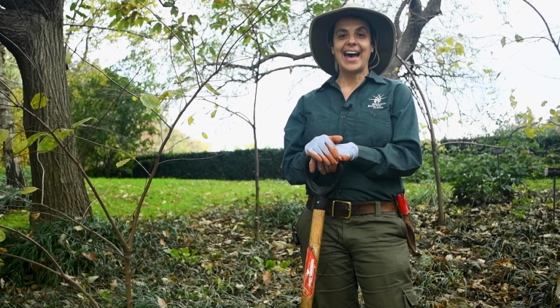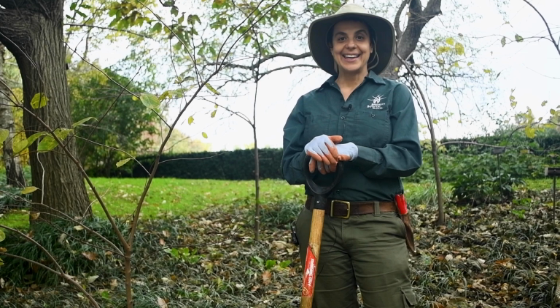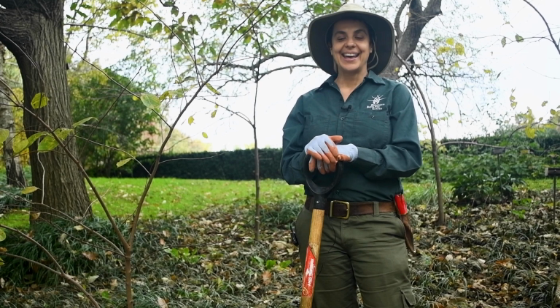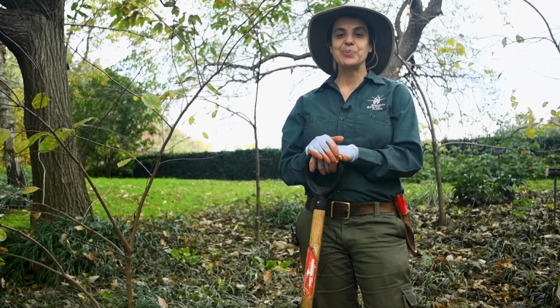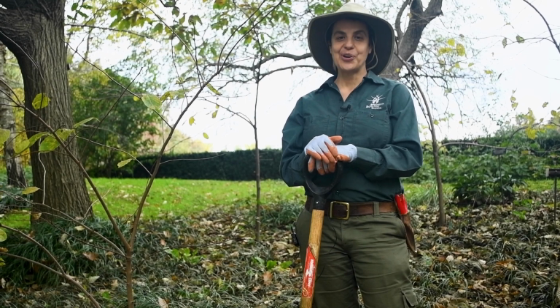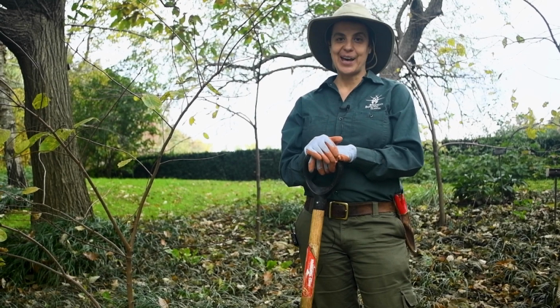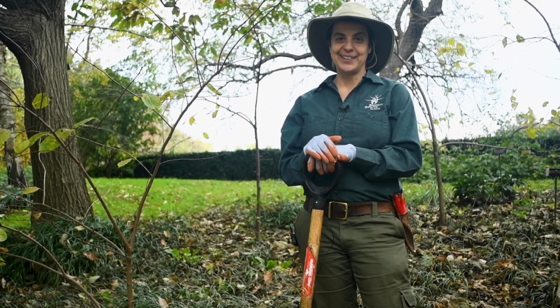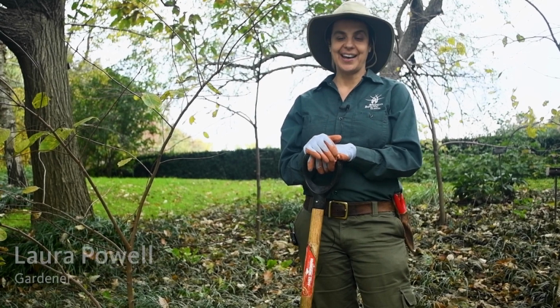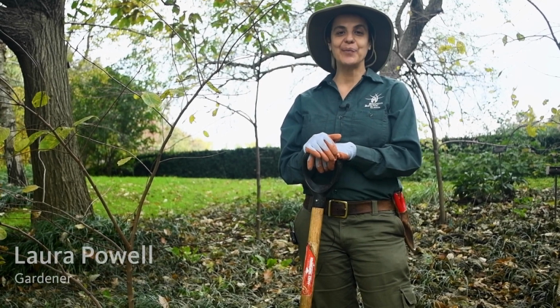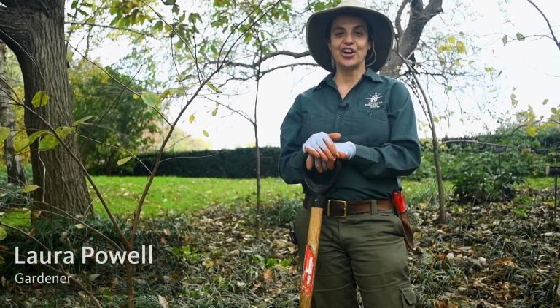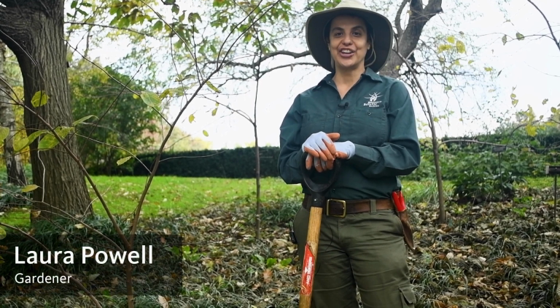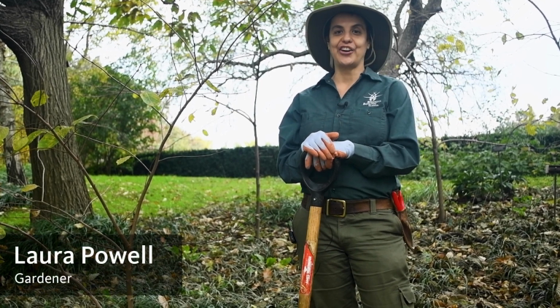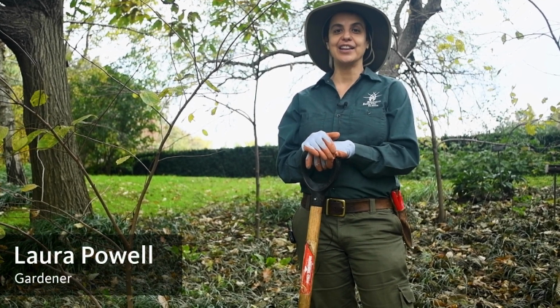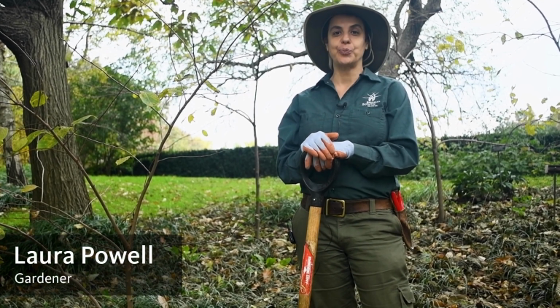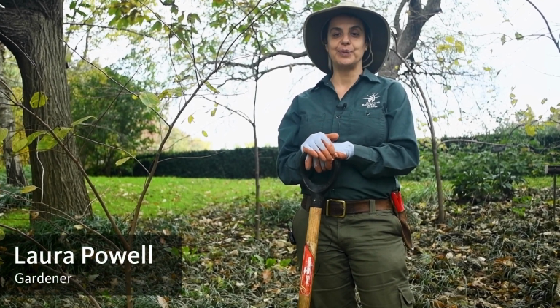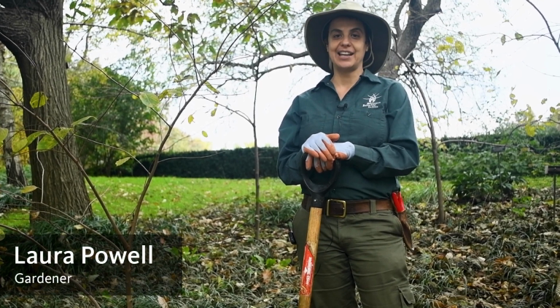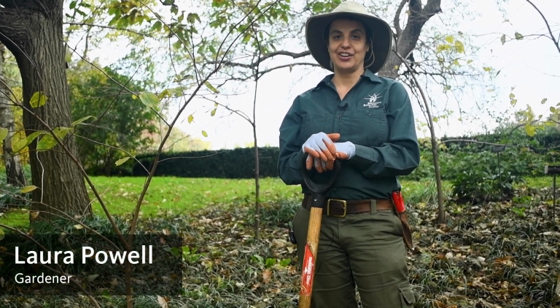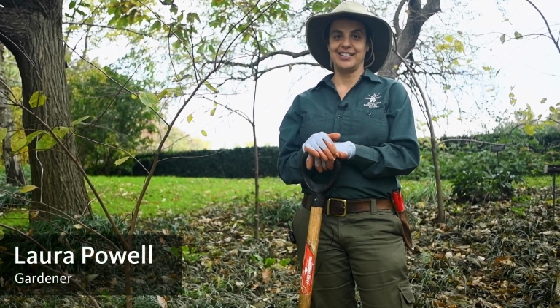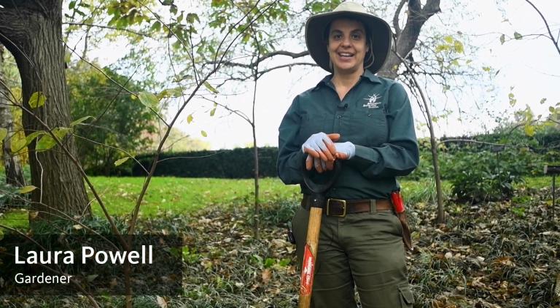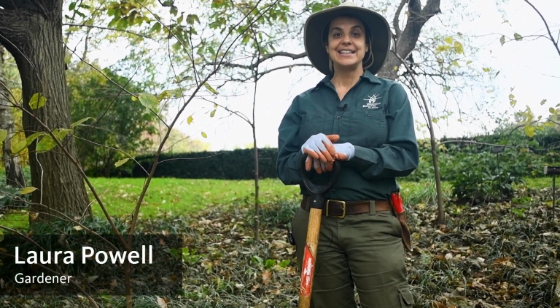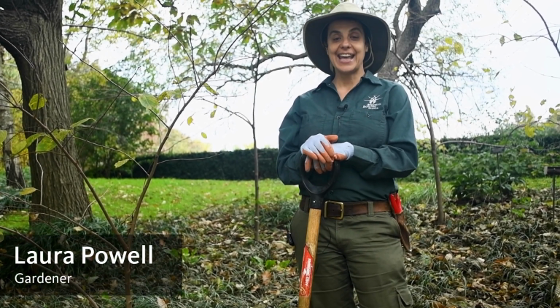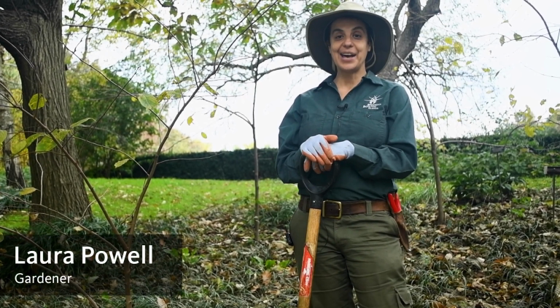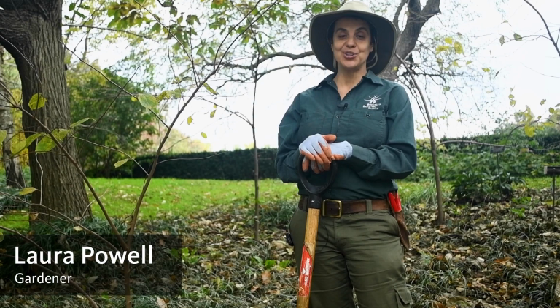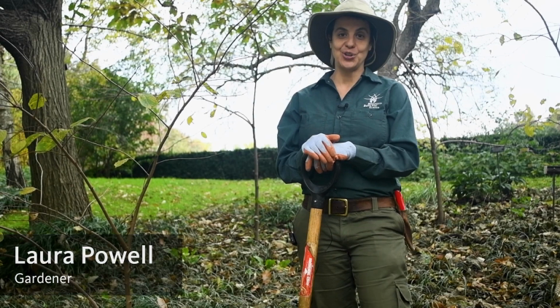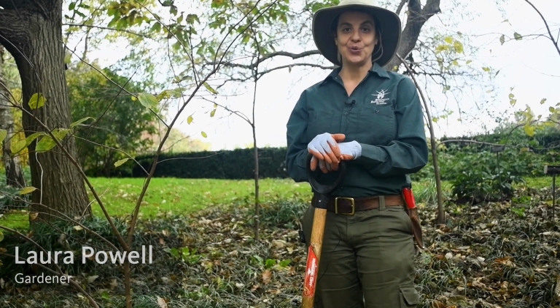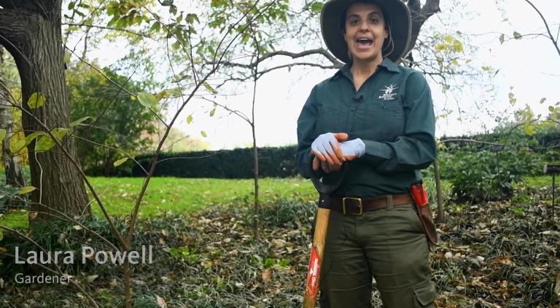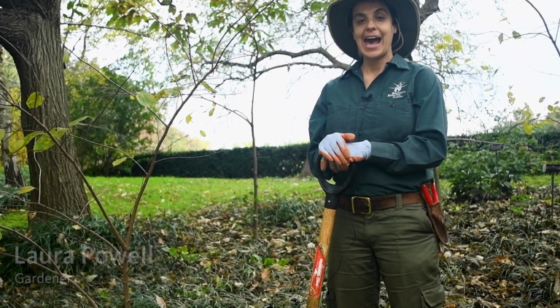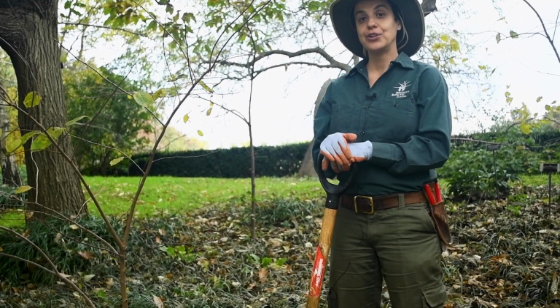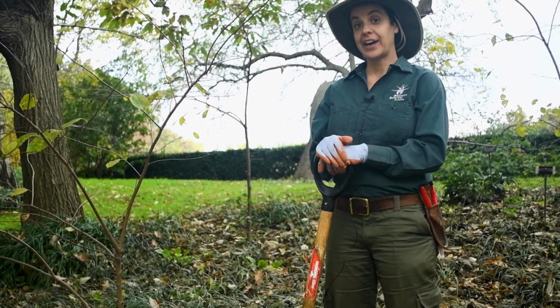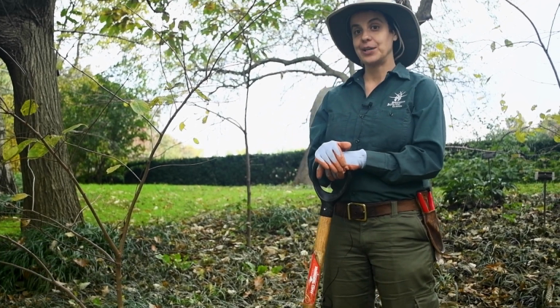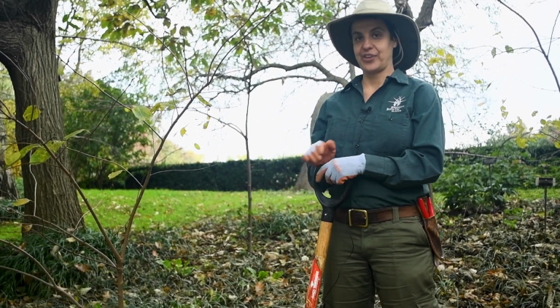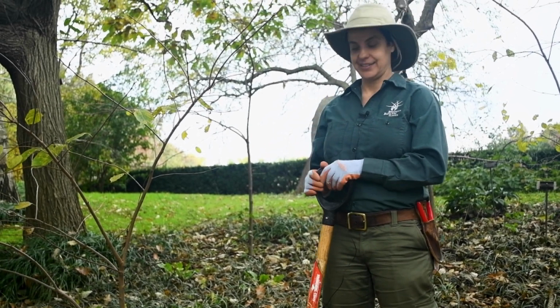Hi, I'm Laura Powell. I'm a gardener here at the Brooklyn Botanic Garden. Today, I'm going to show you how to divide perennials.